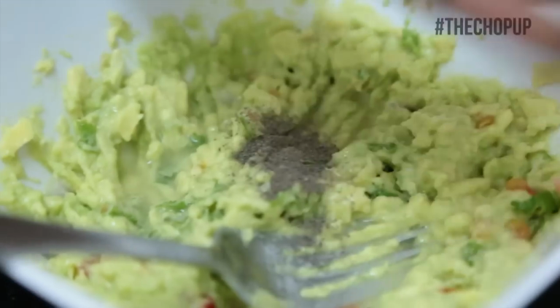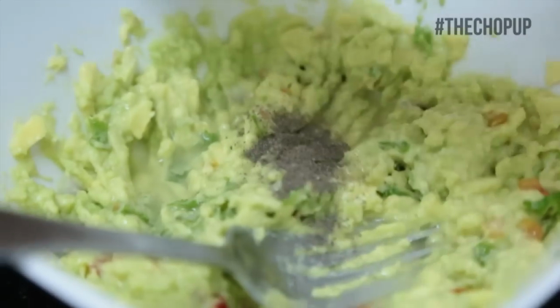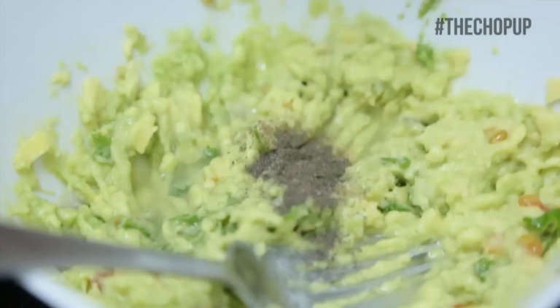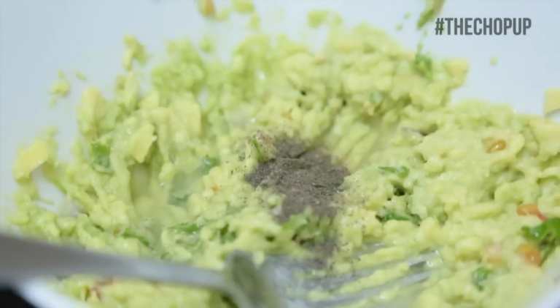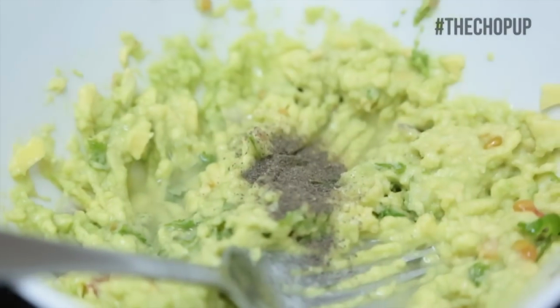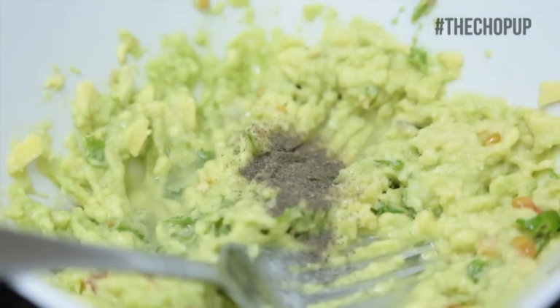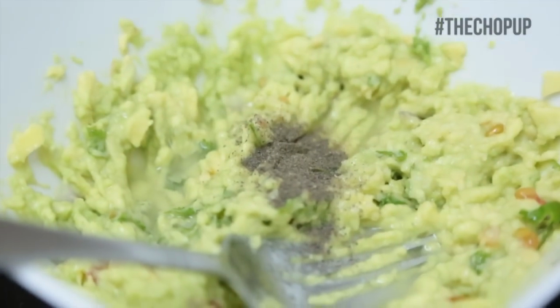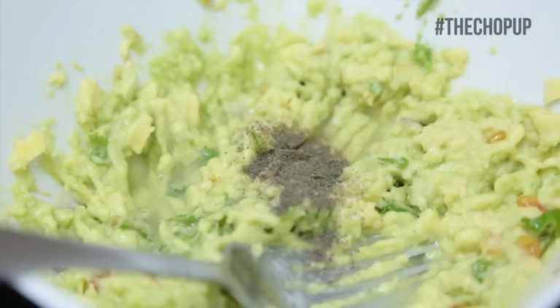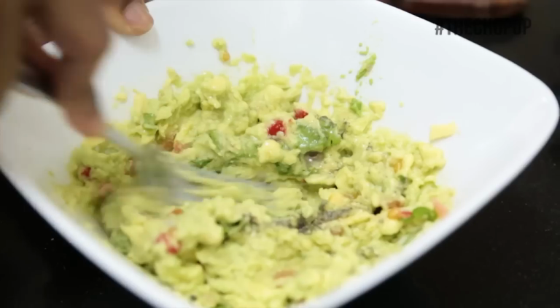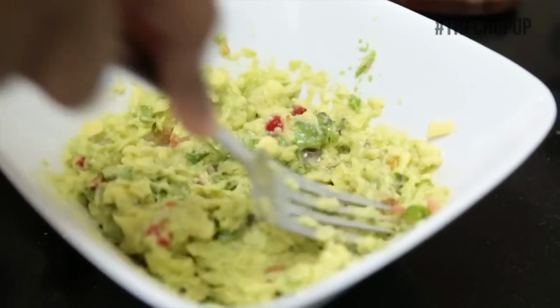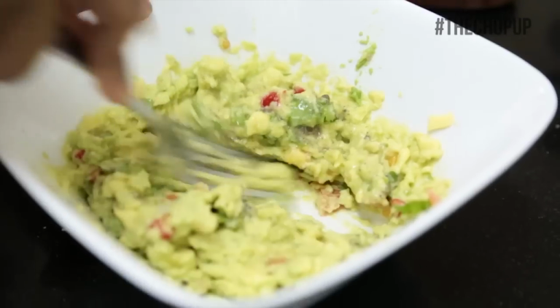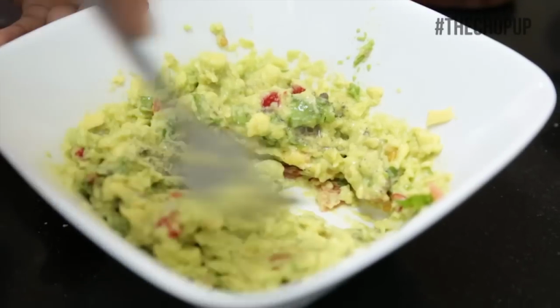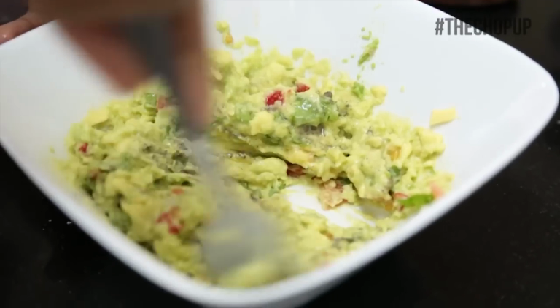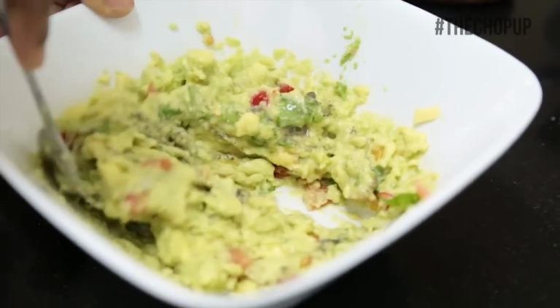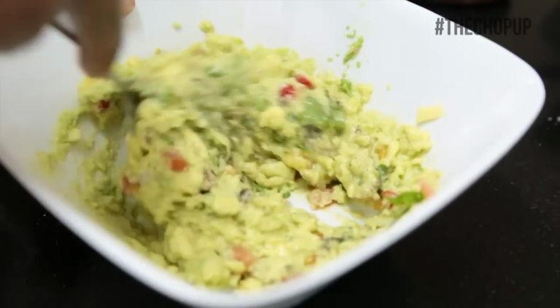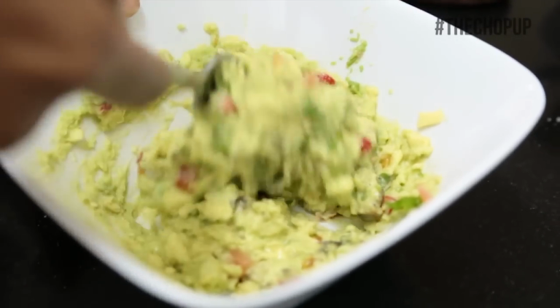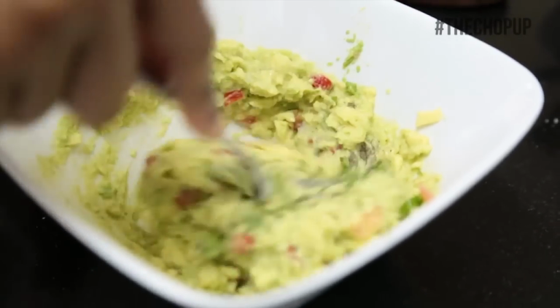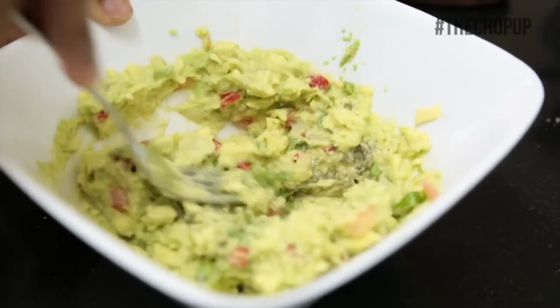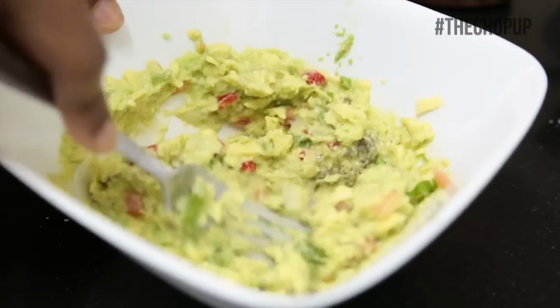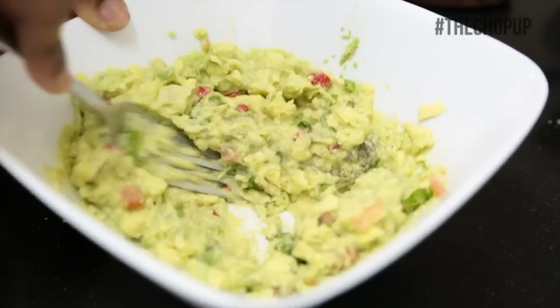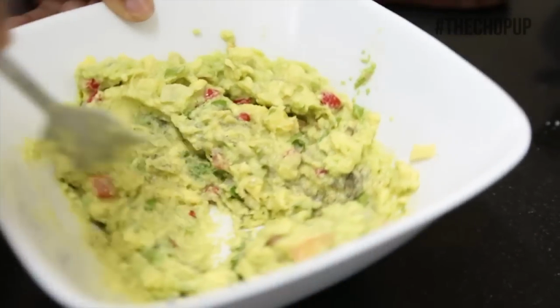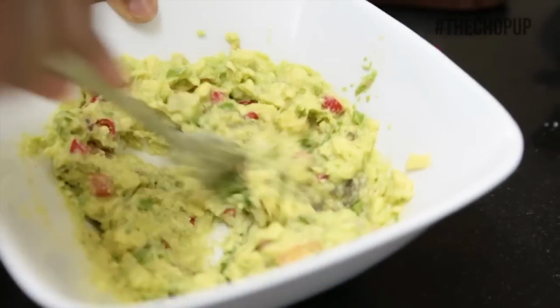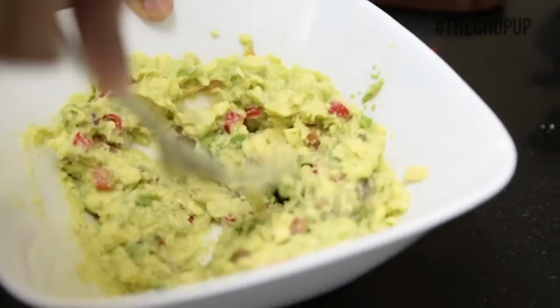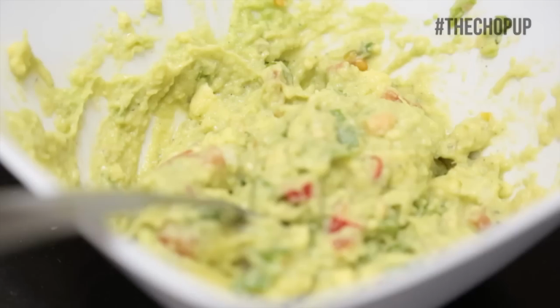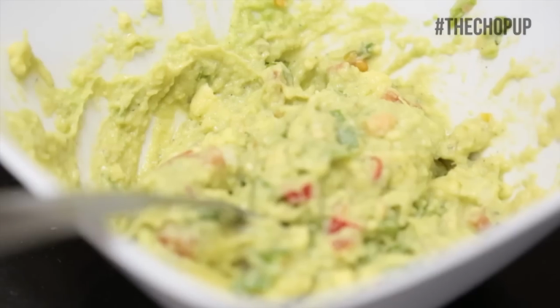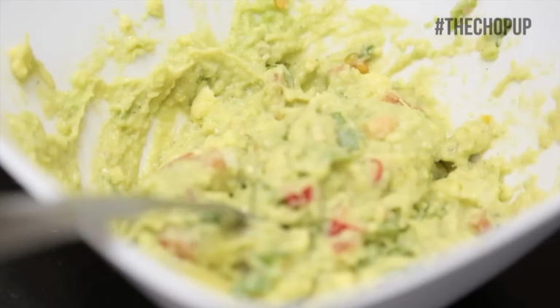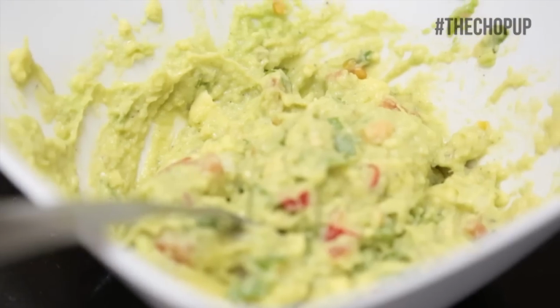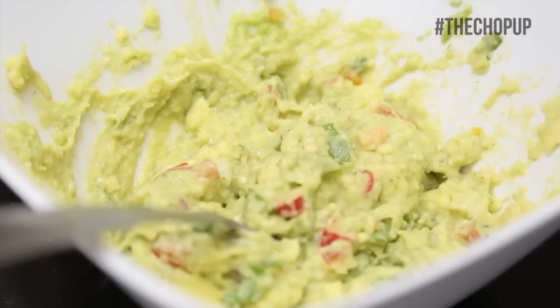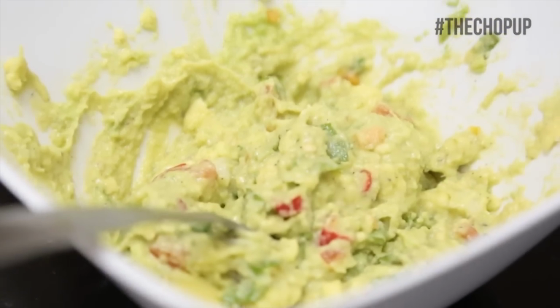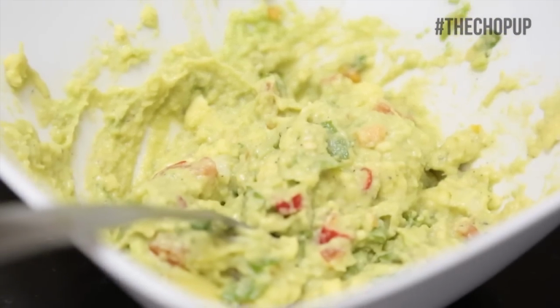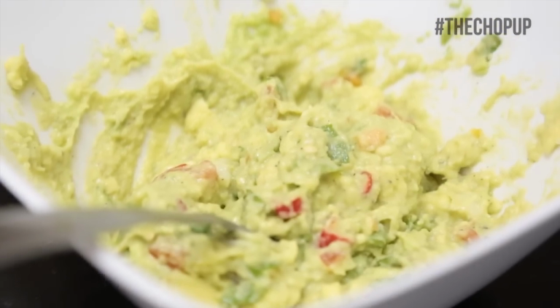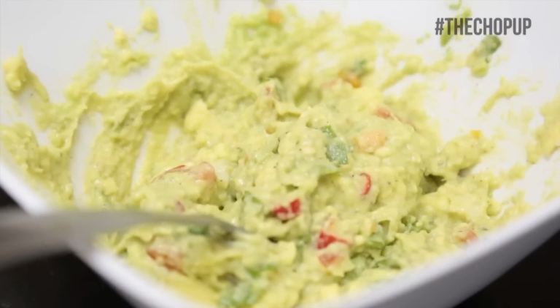Taste to see if there's anything else you need, maybe some salt or chili. Once it's good, serve.